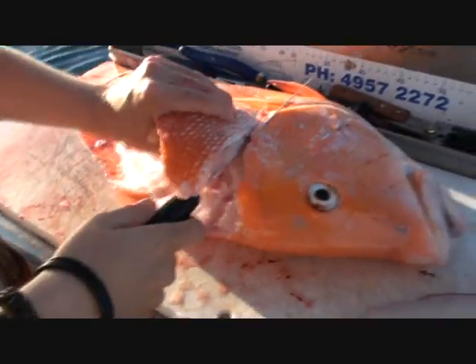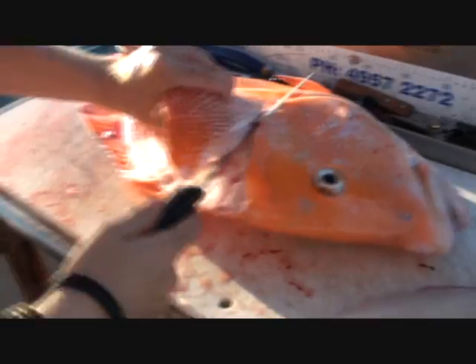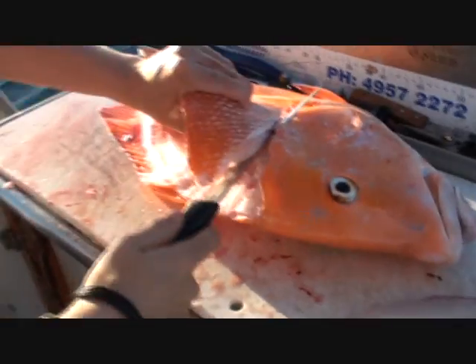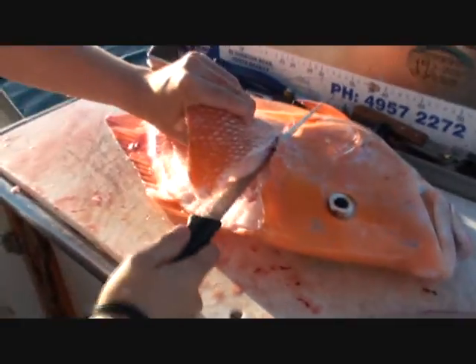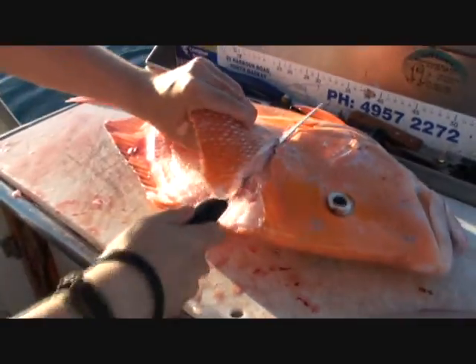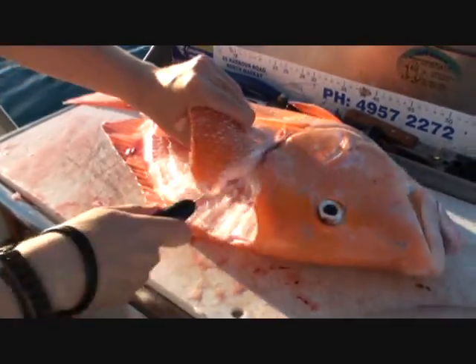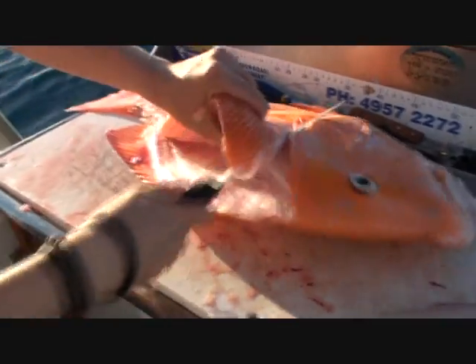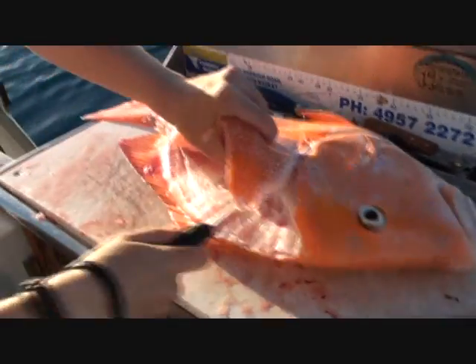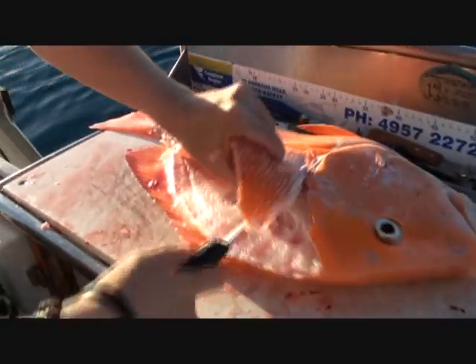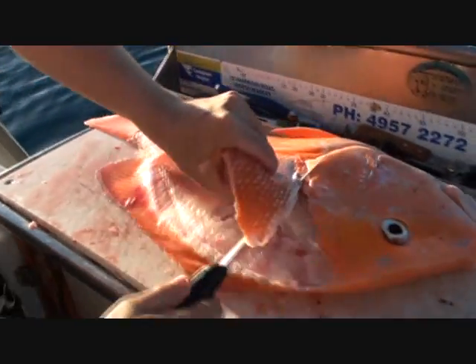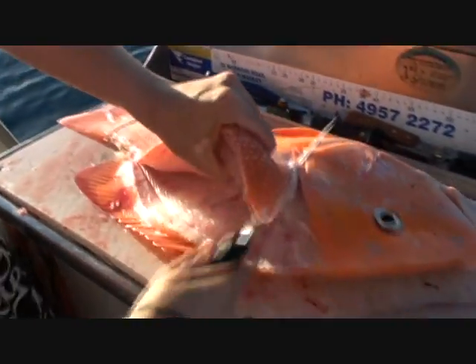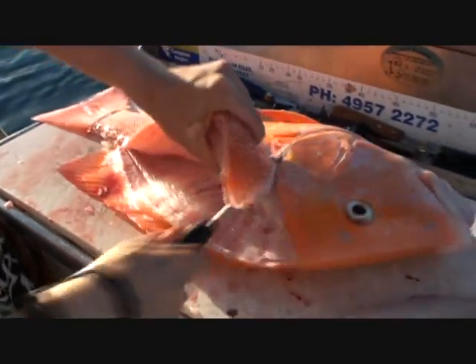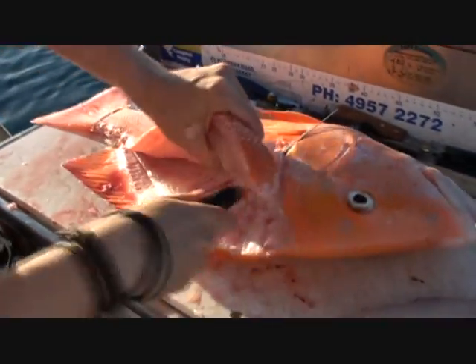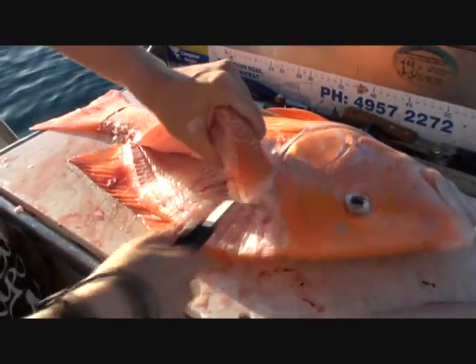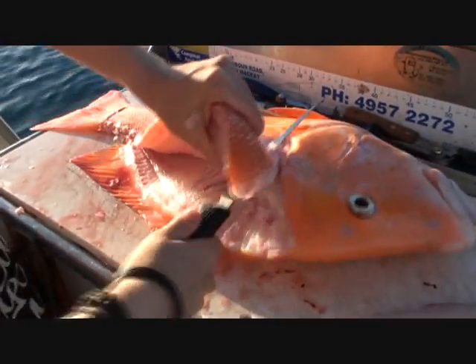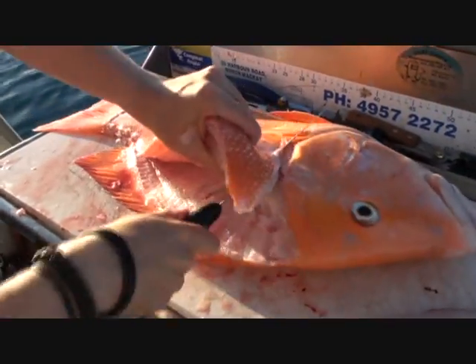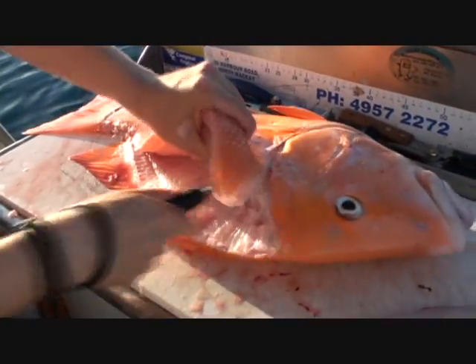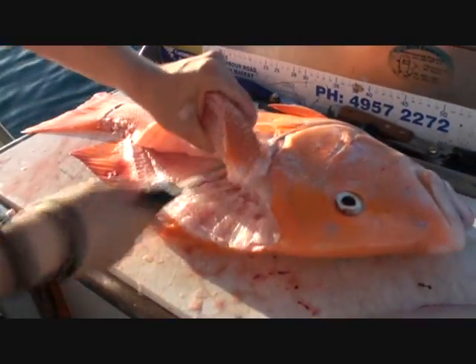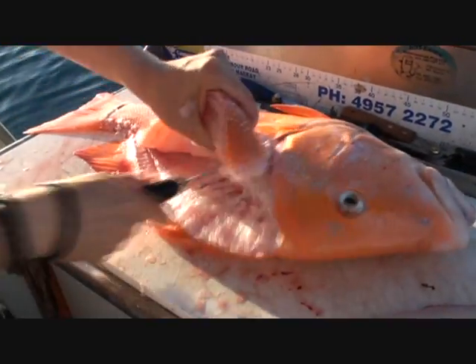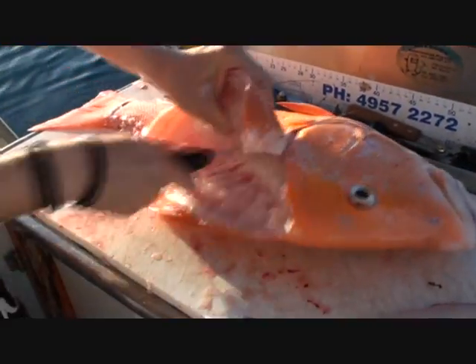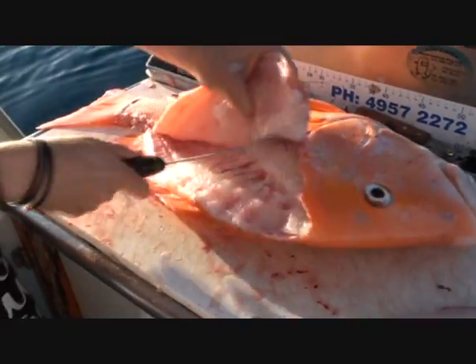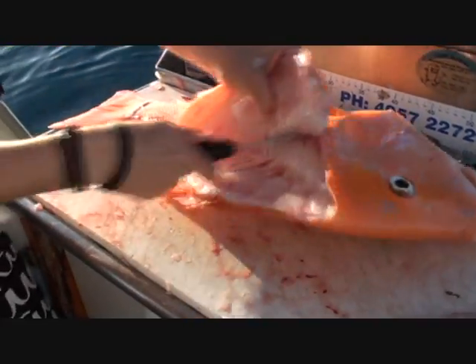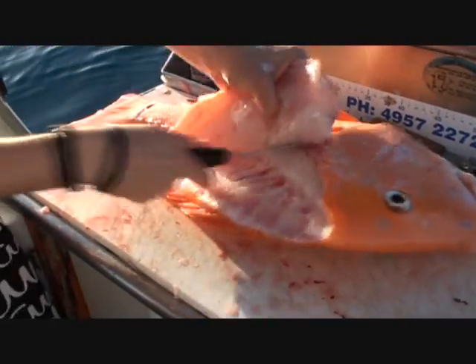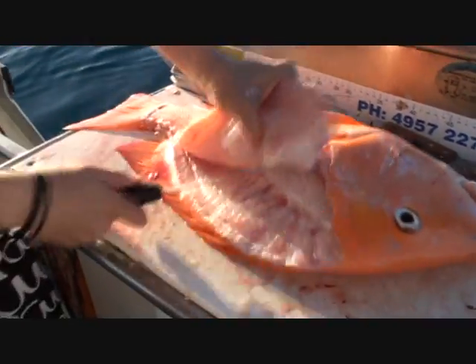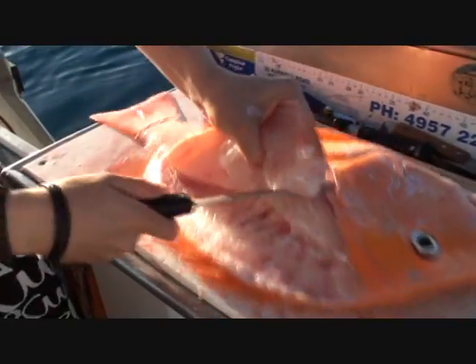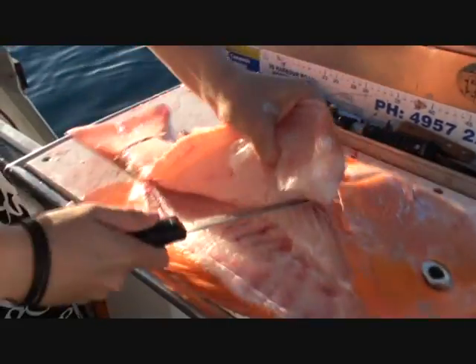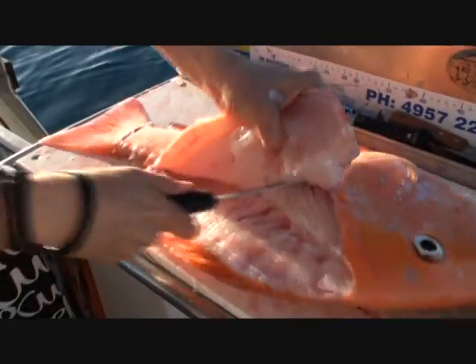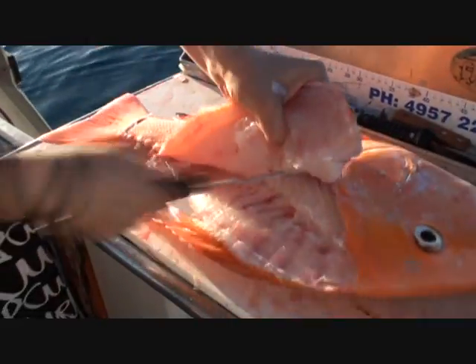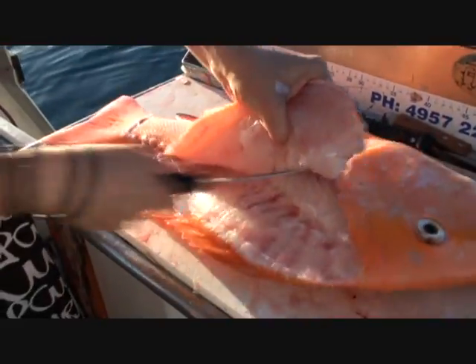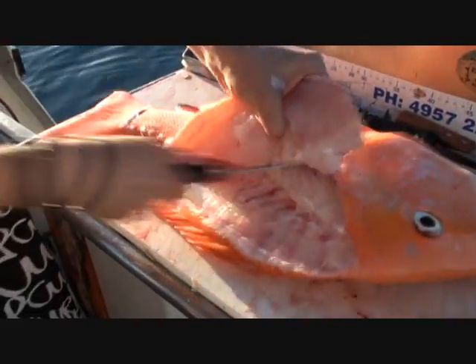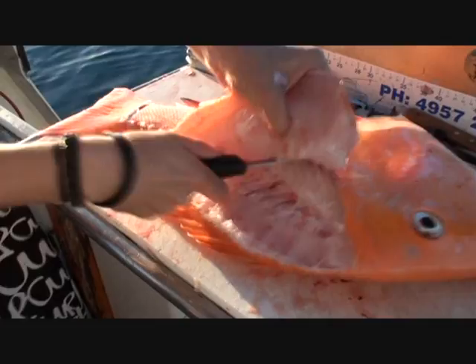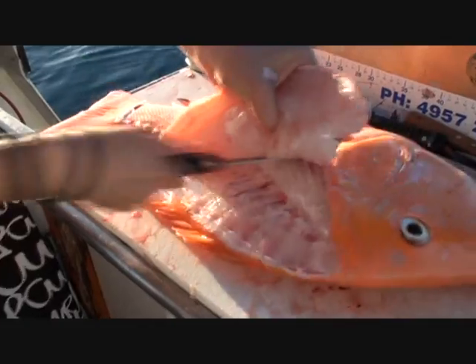With your bigger reef fish, cut up over the rib bones — it just saves your knives. You don't lose that much flesh and it's a bit easier.